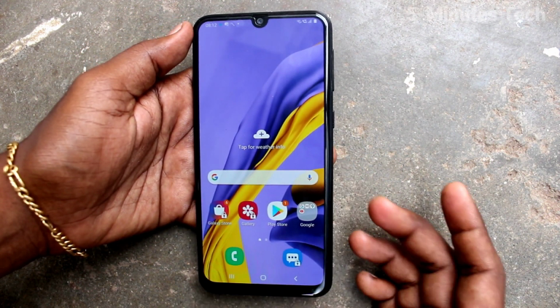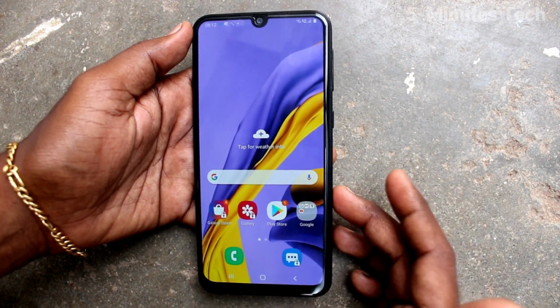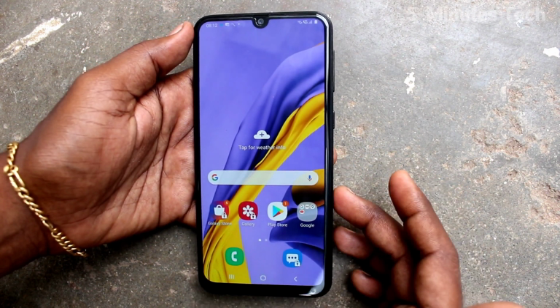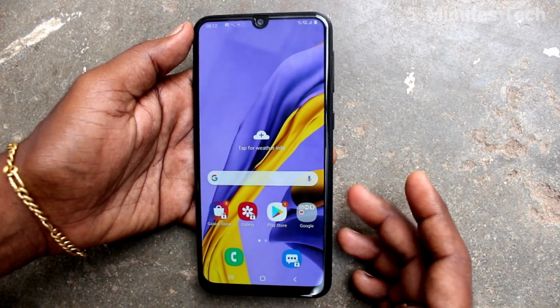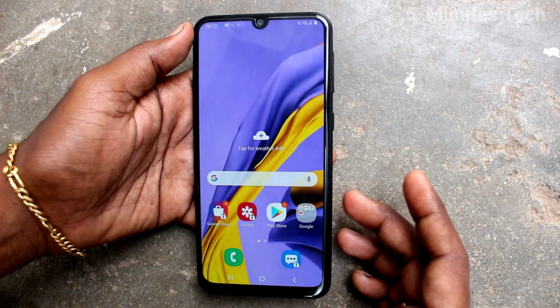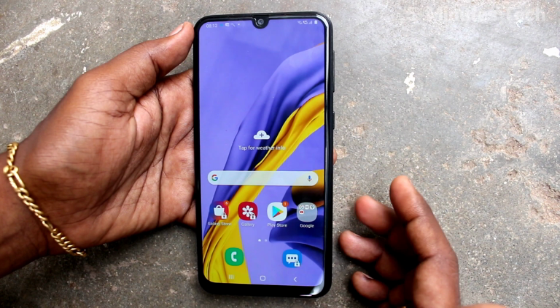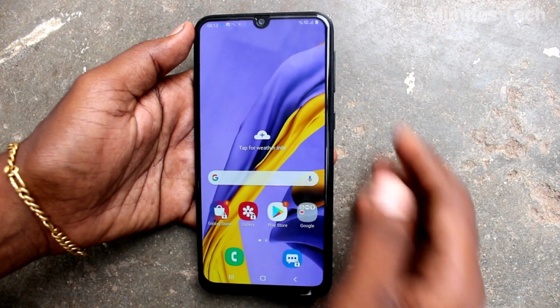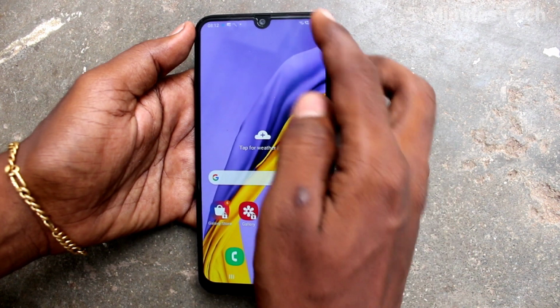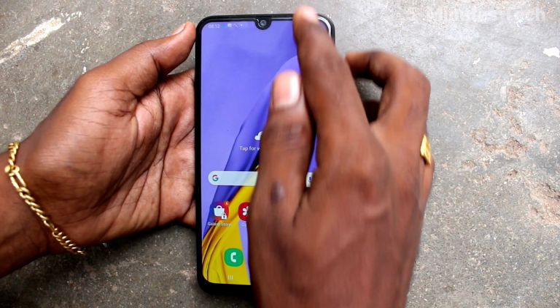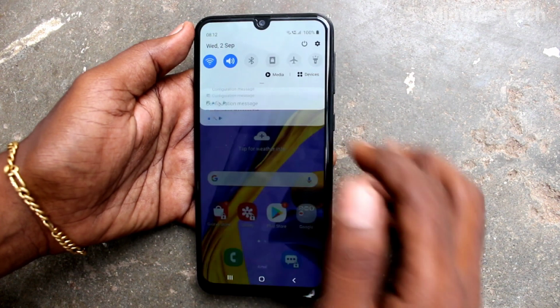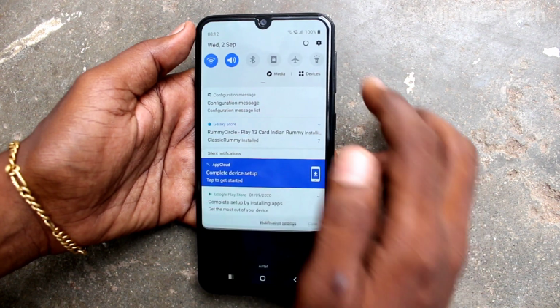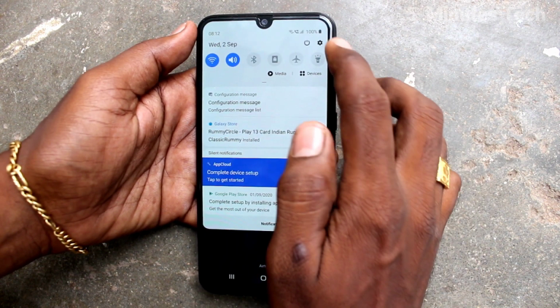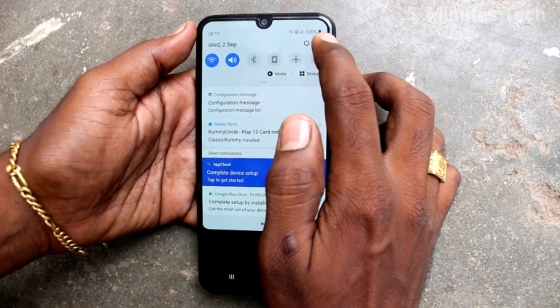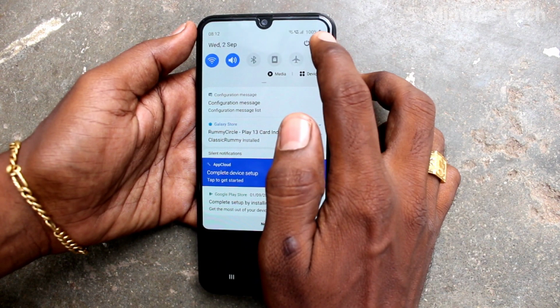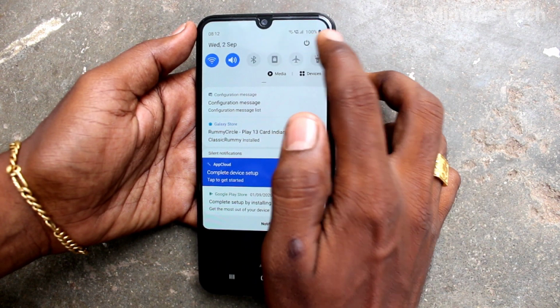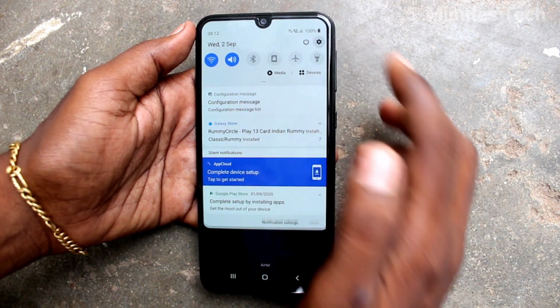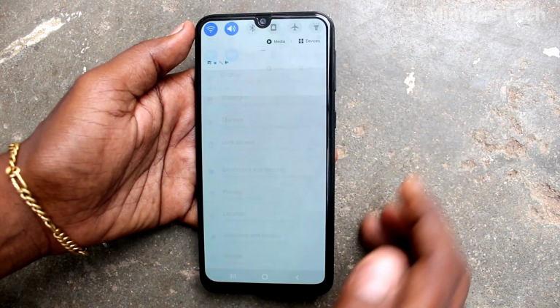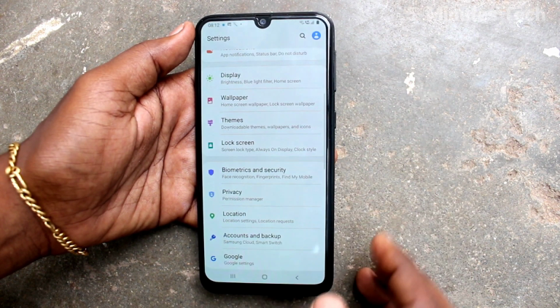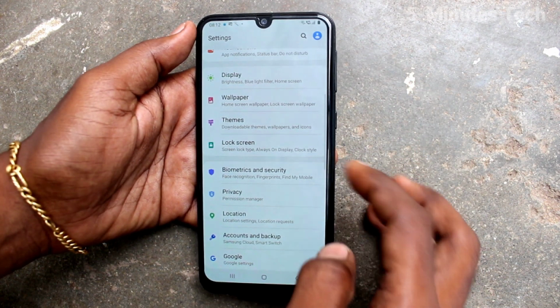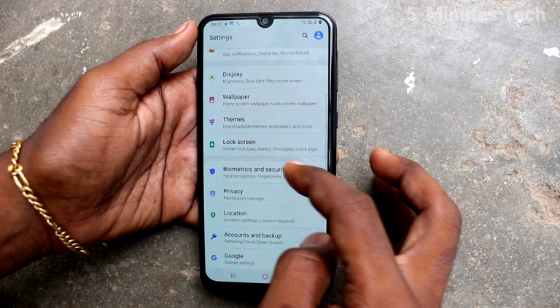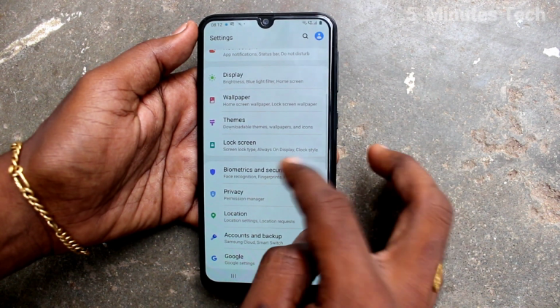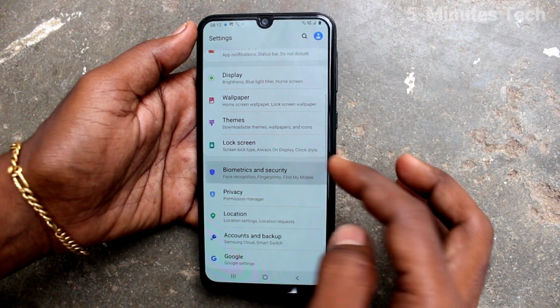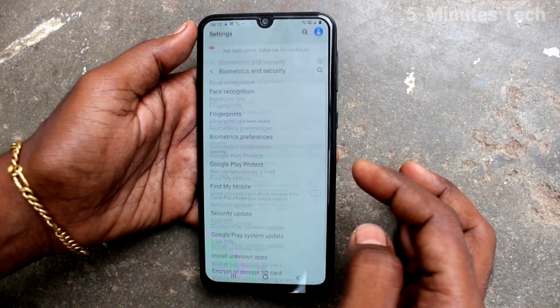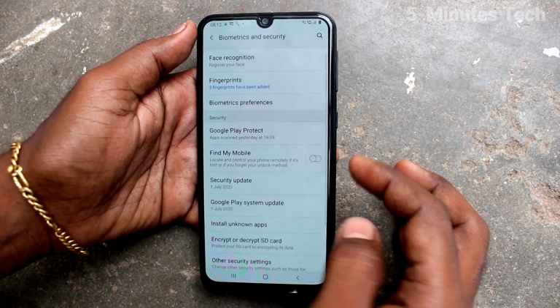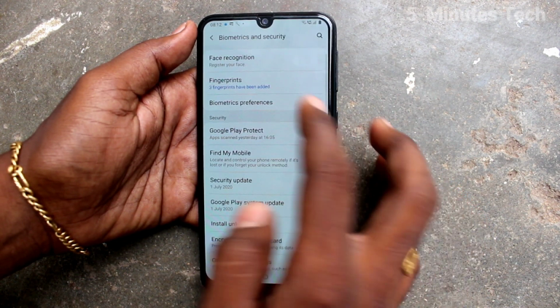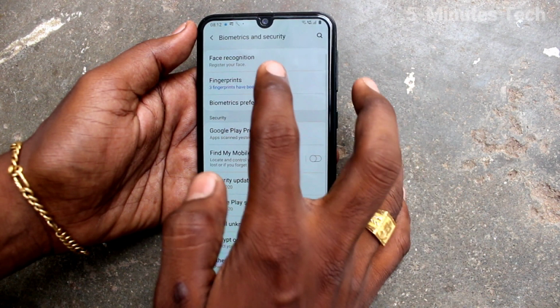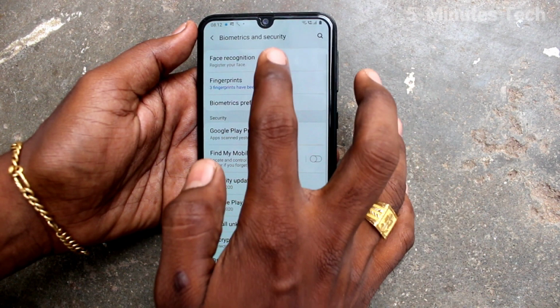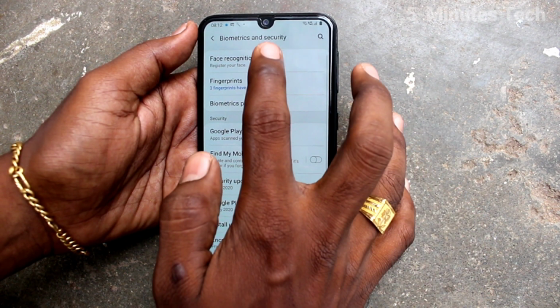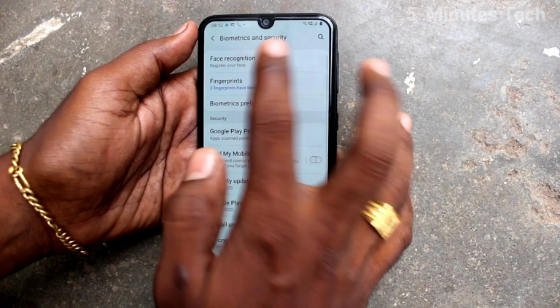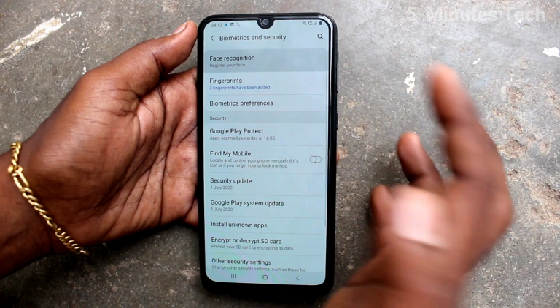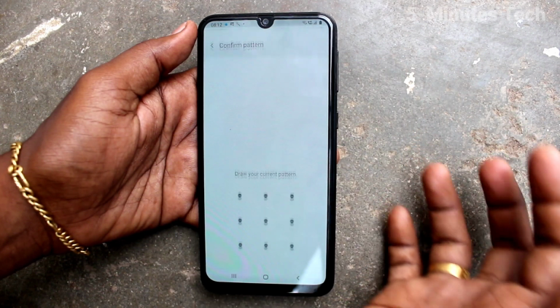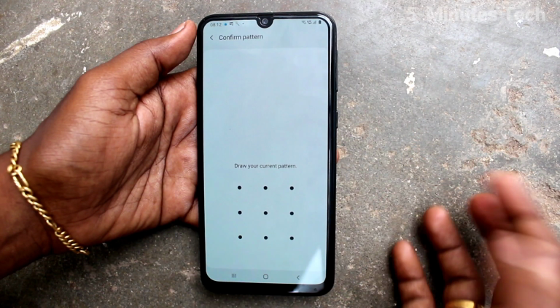First of all, on your phone go to the Settings. Now select Biometrics and Security and click on Face Recognition.